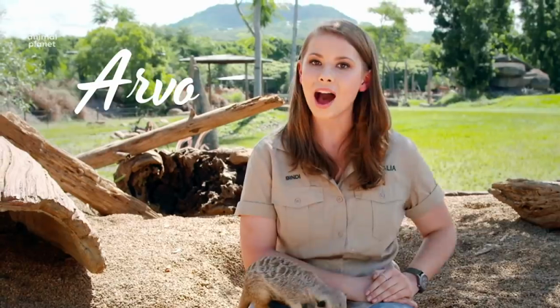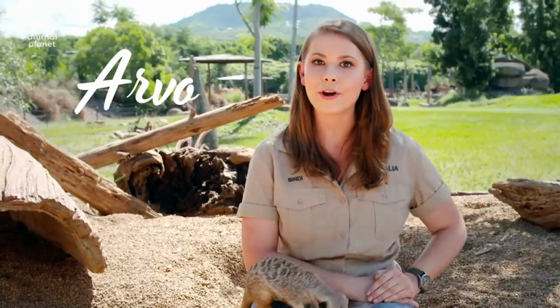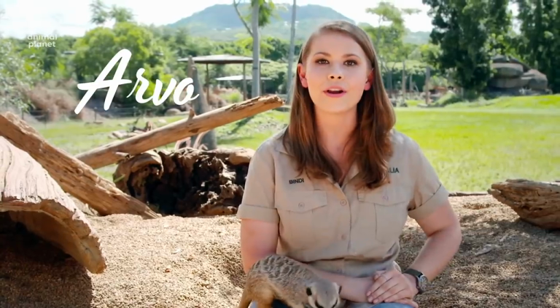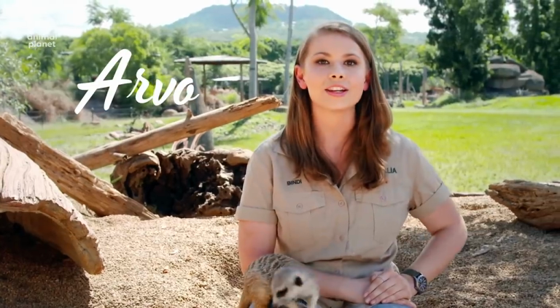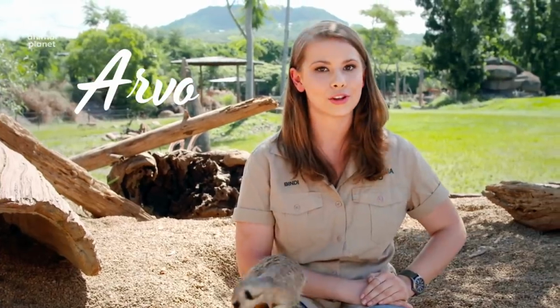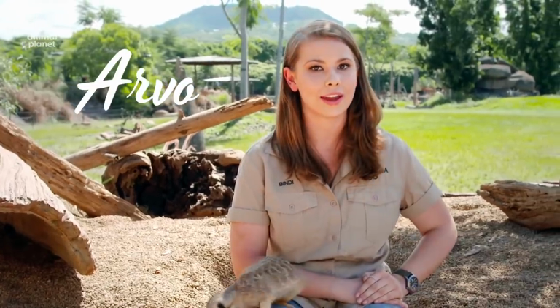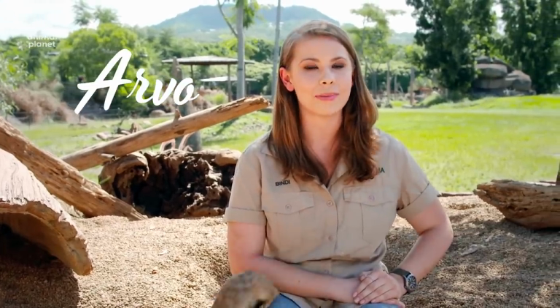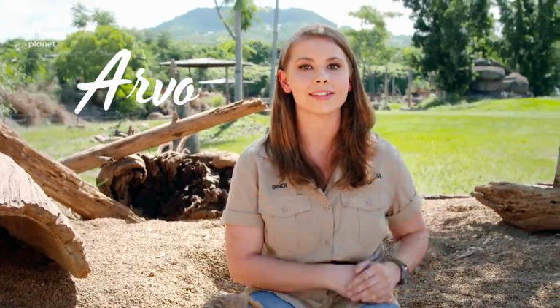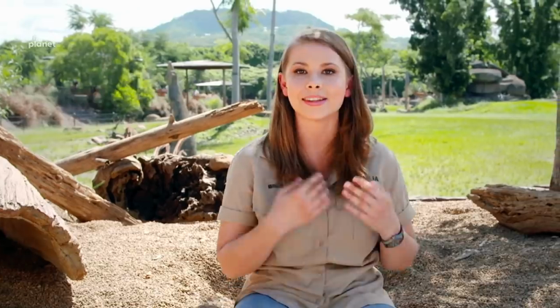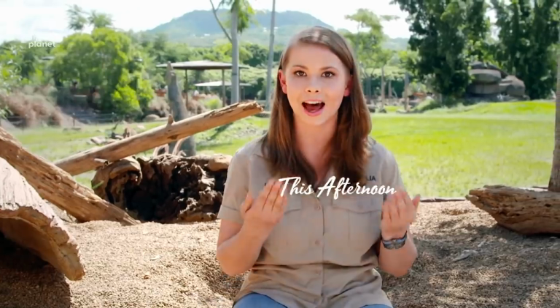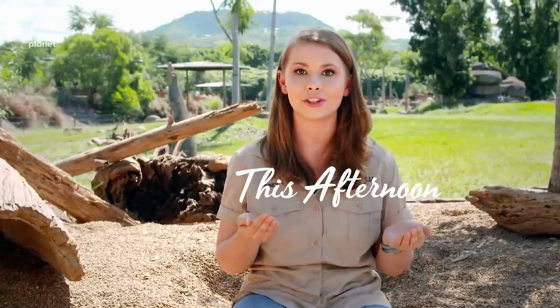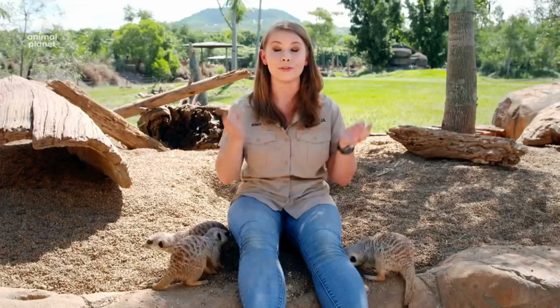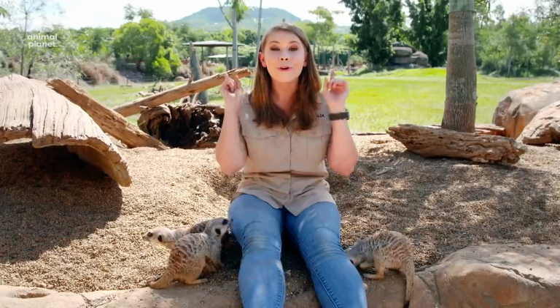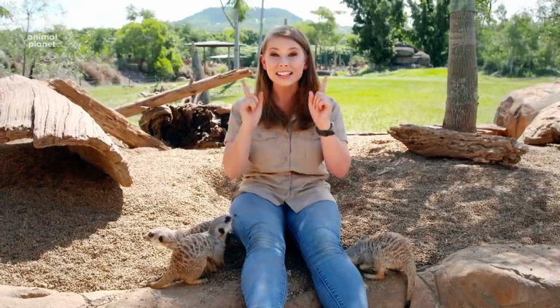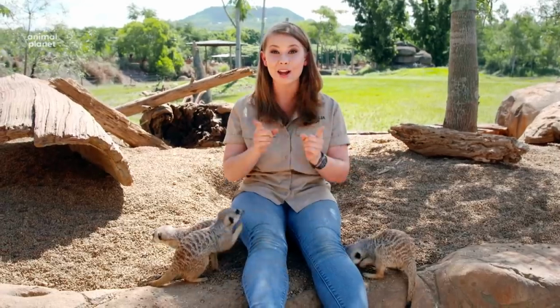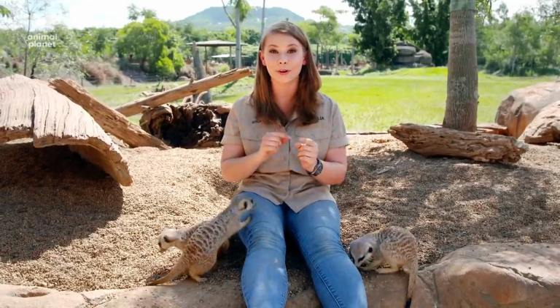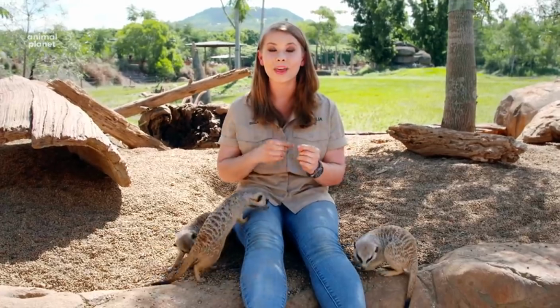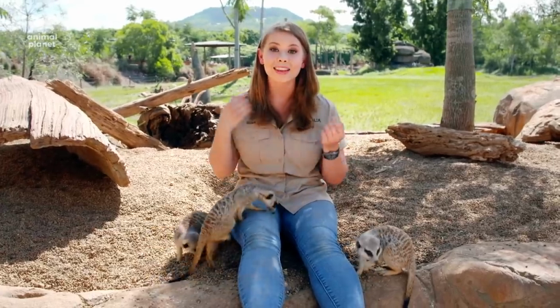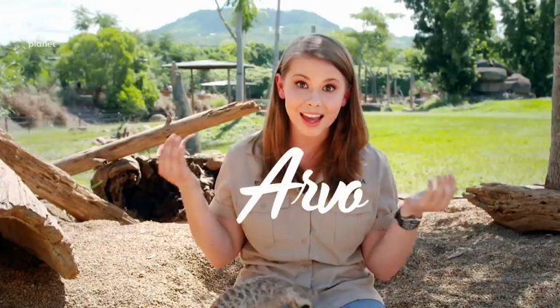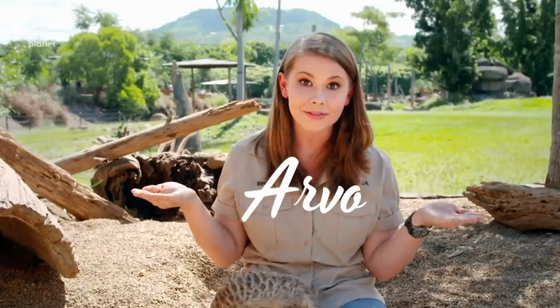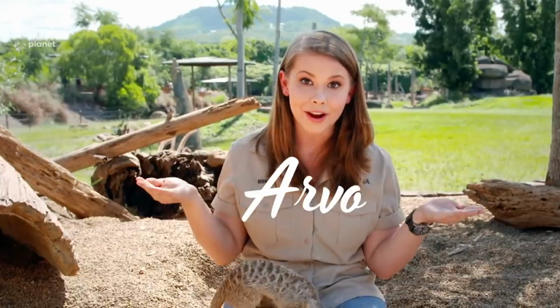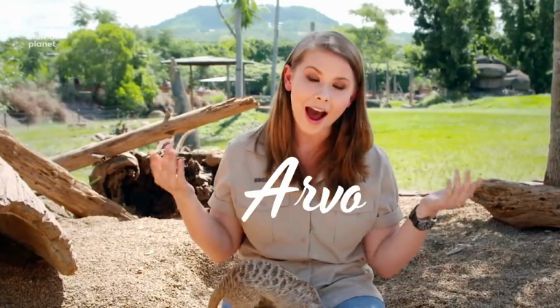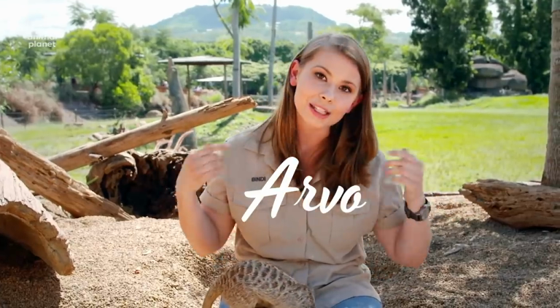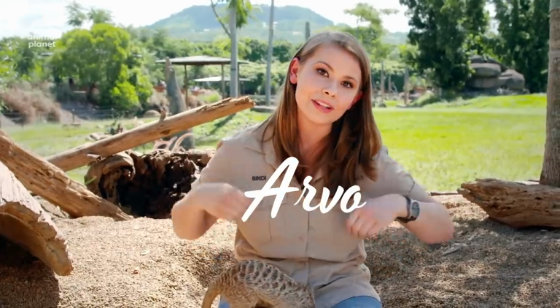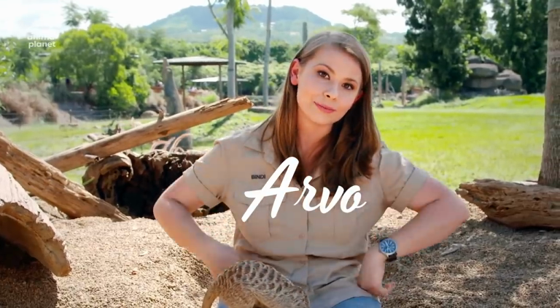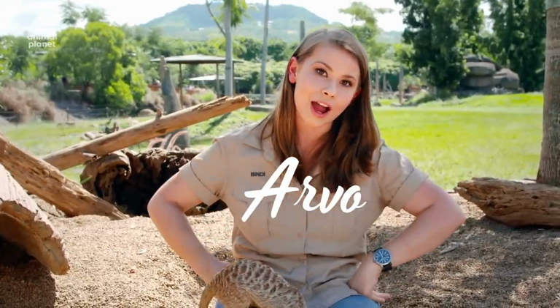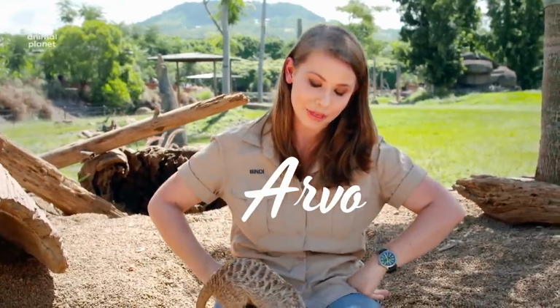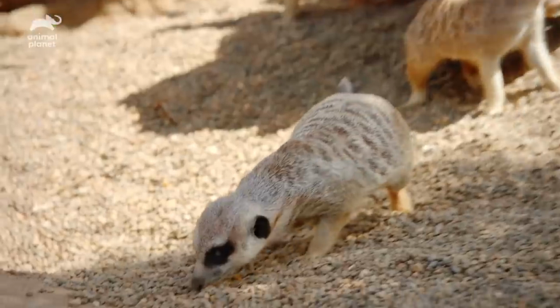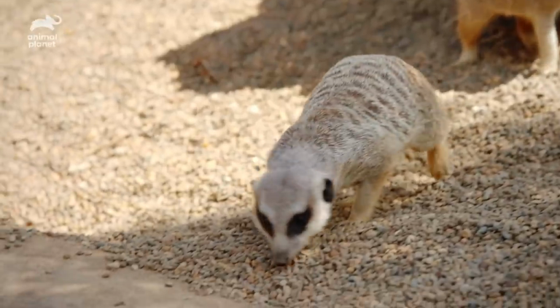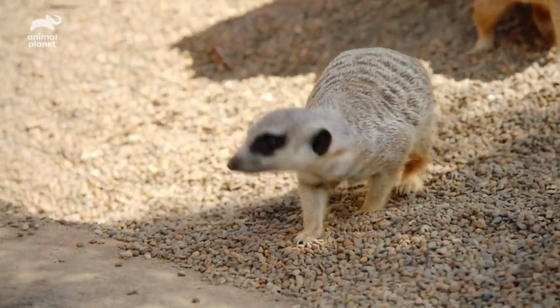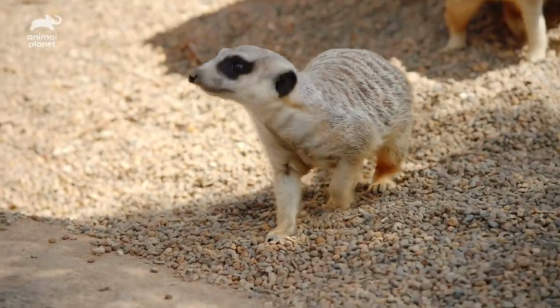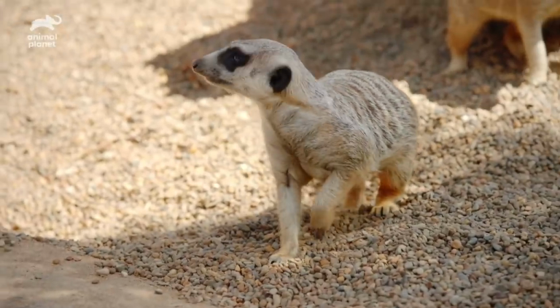Arvo in Australia means this afternoon. For example, this arvo I spent some time with our beautiful meerkats.